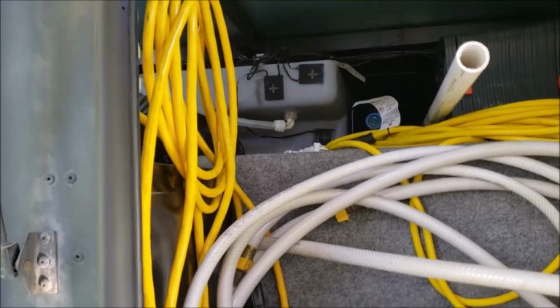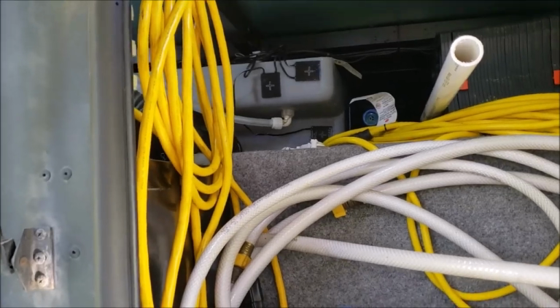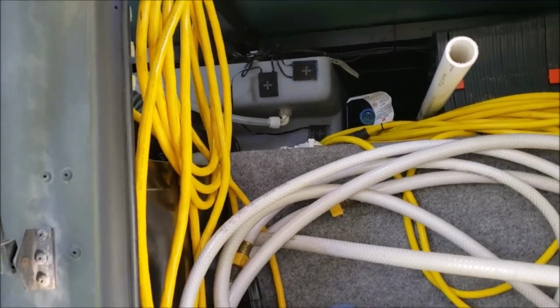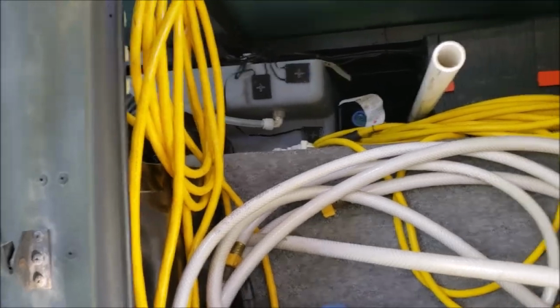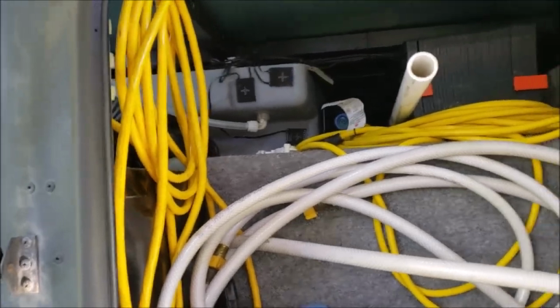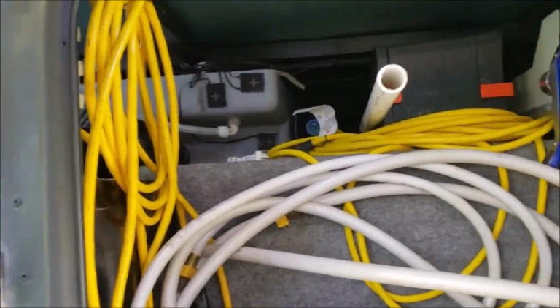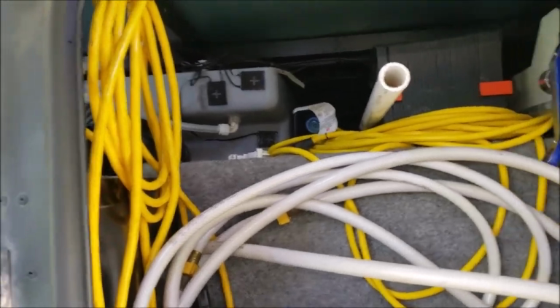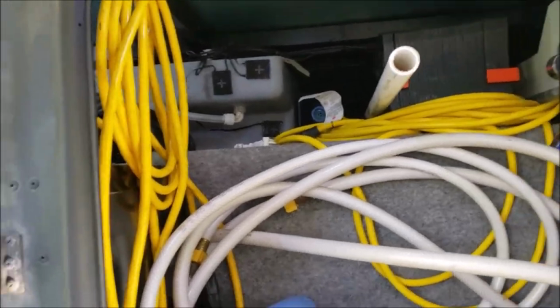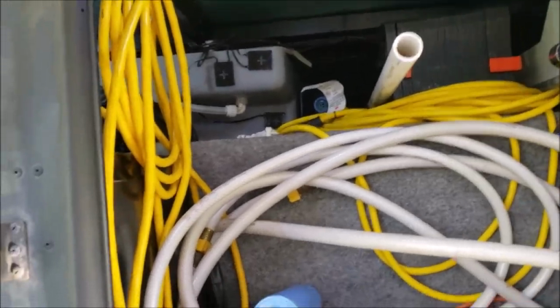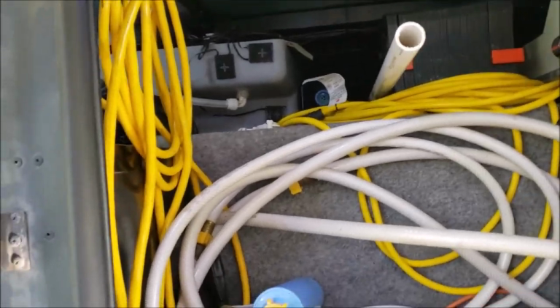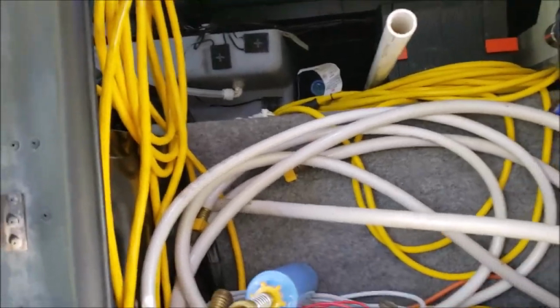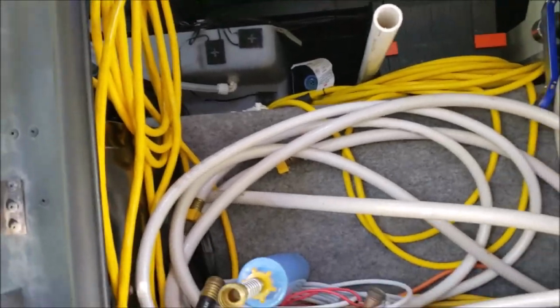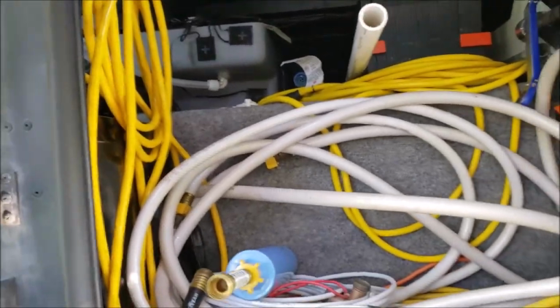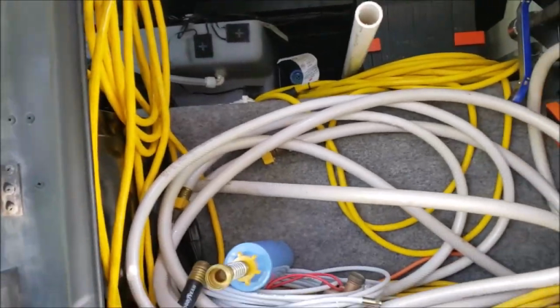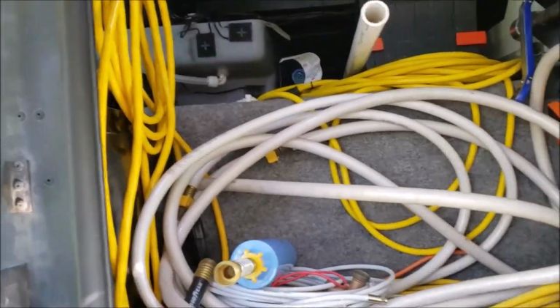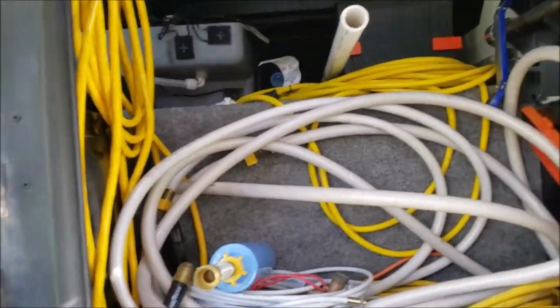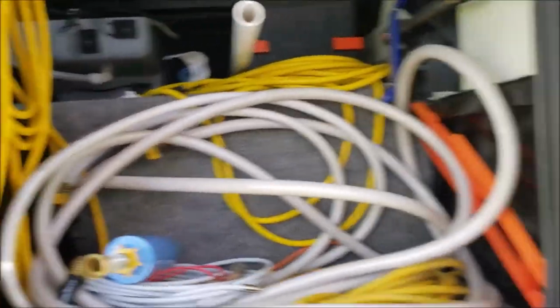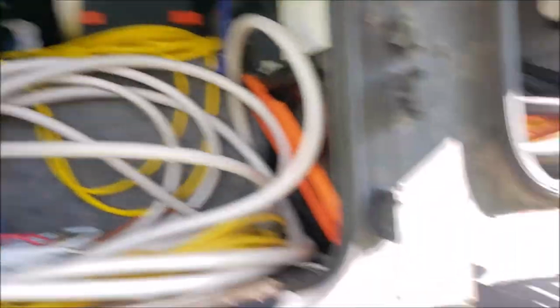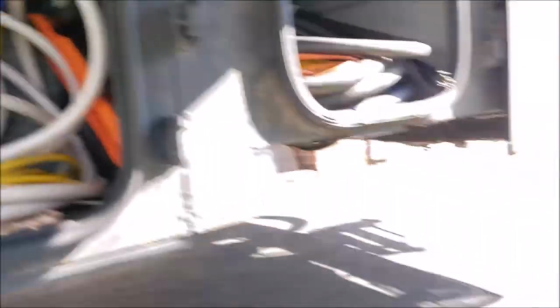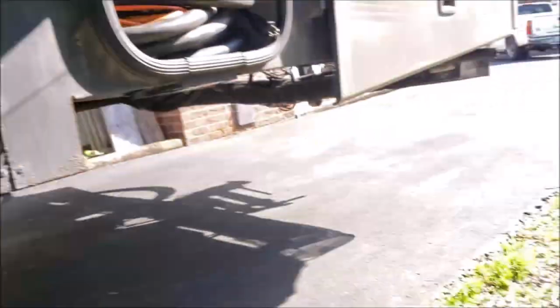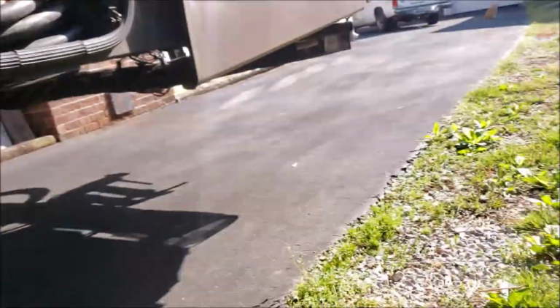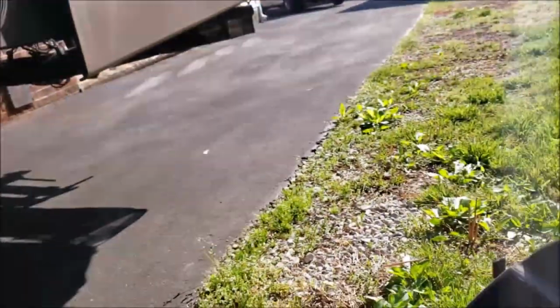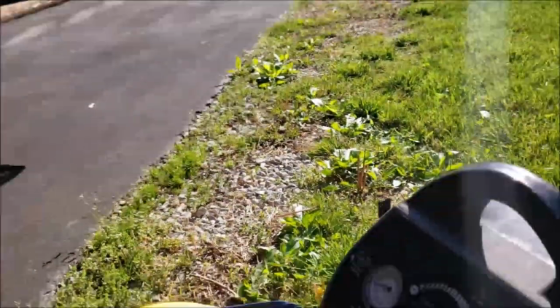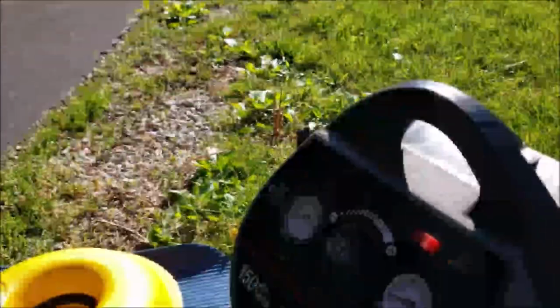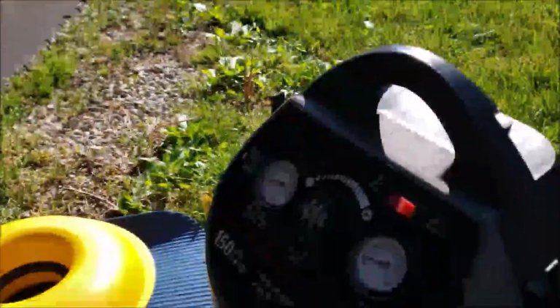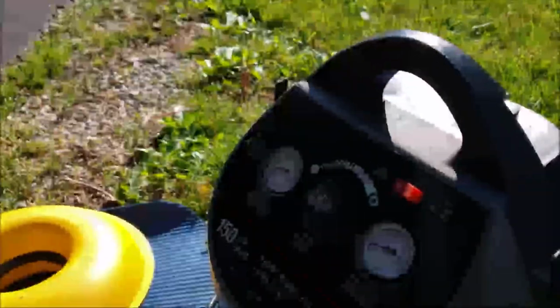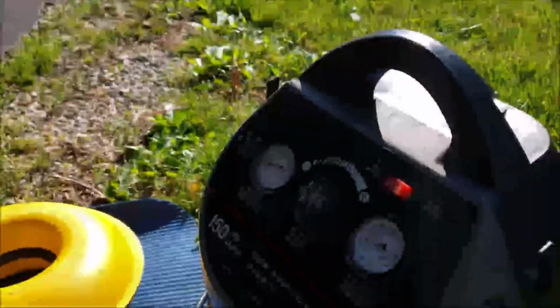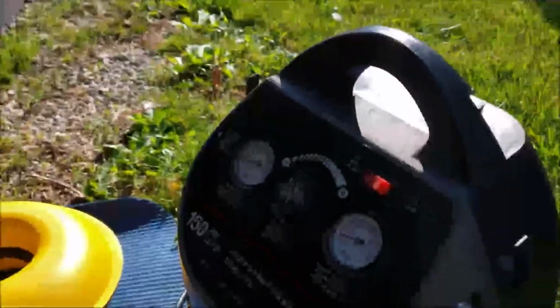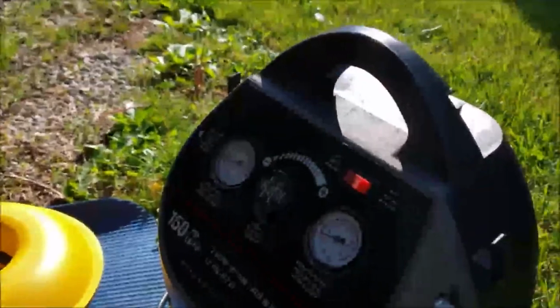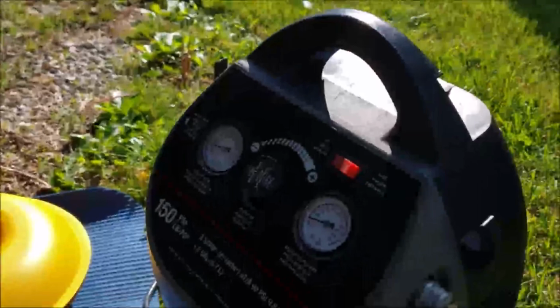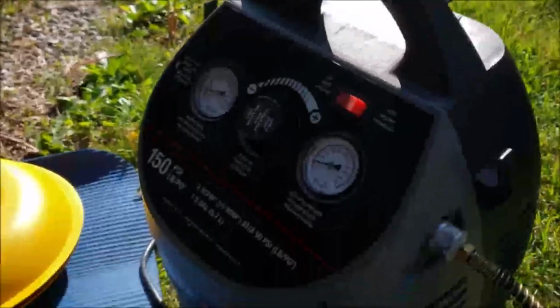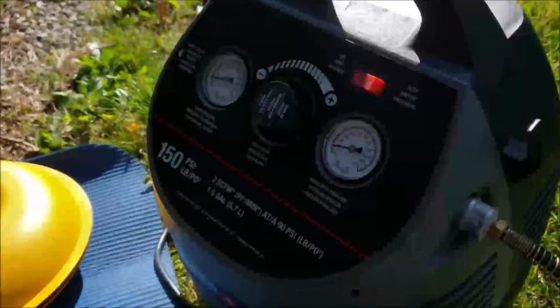I'll let that fill up completely, make sure we have no leaks, and may let it sit a while before I actually dump it. While I'm waiting, I just want to point out my little compressor — I've had this thing for years.